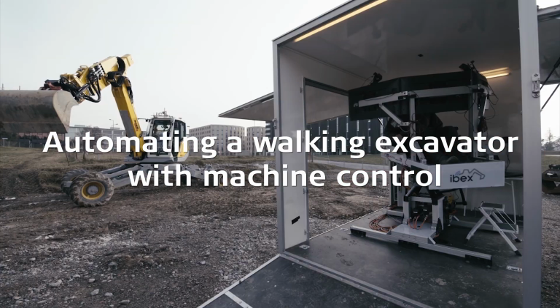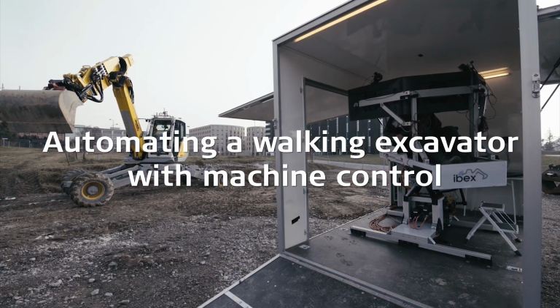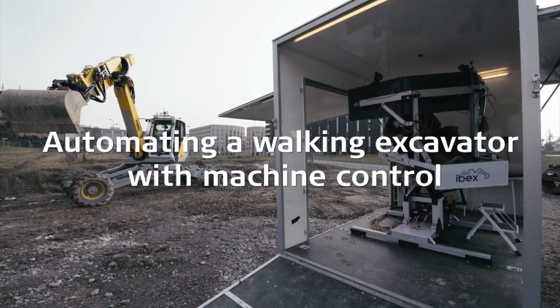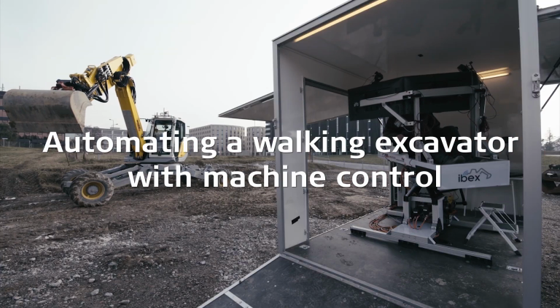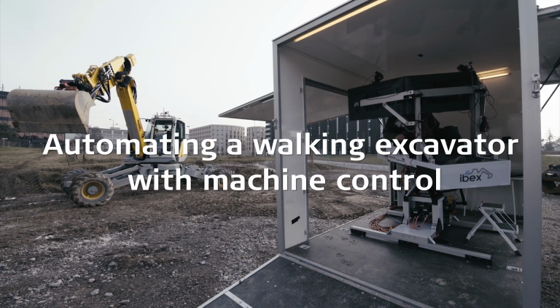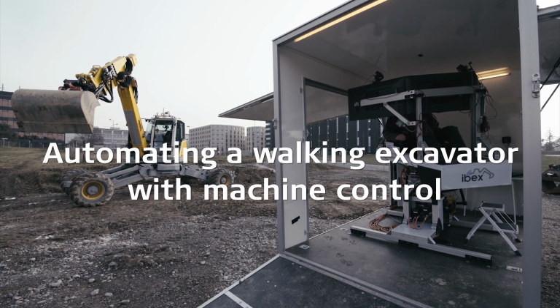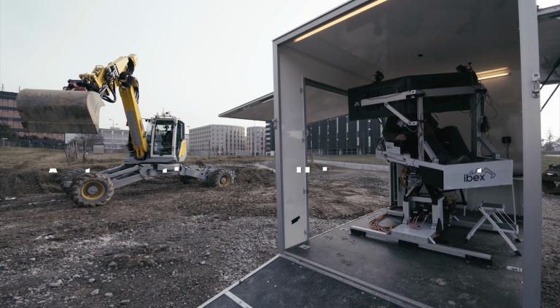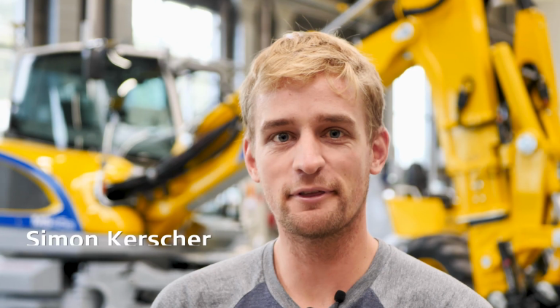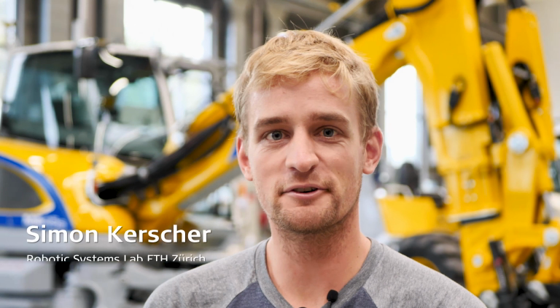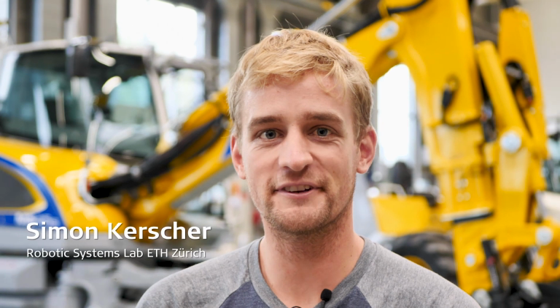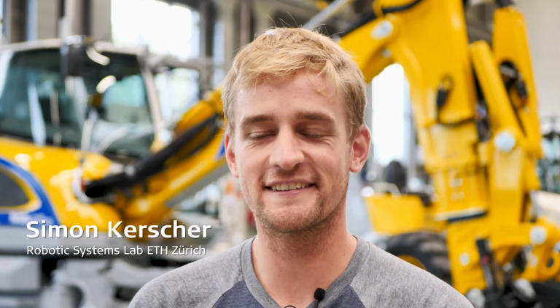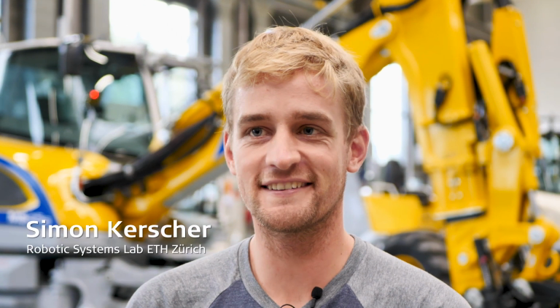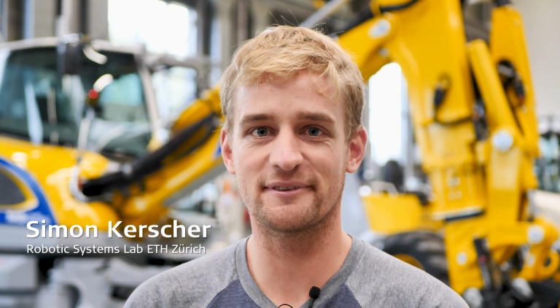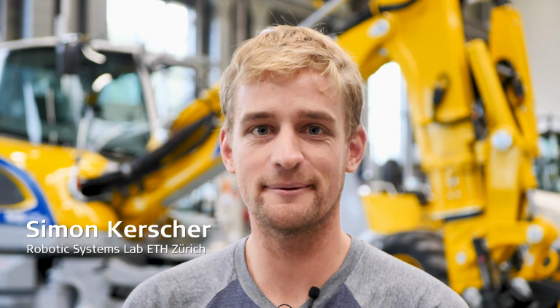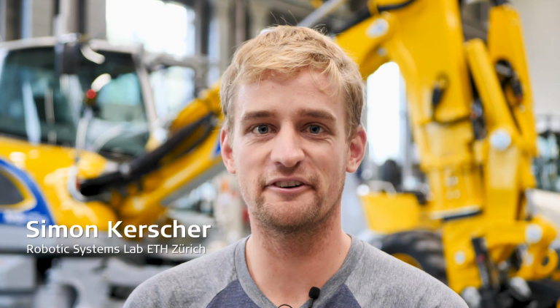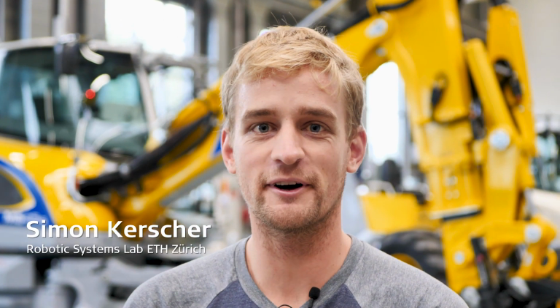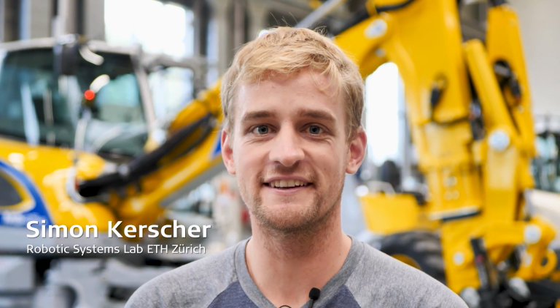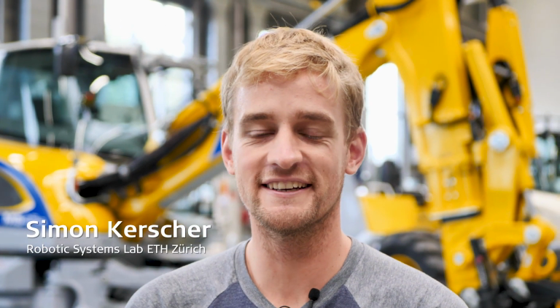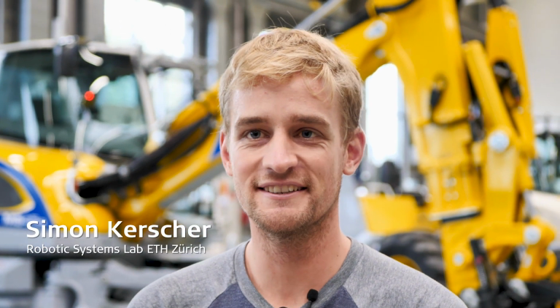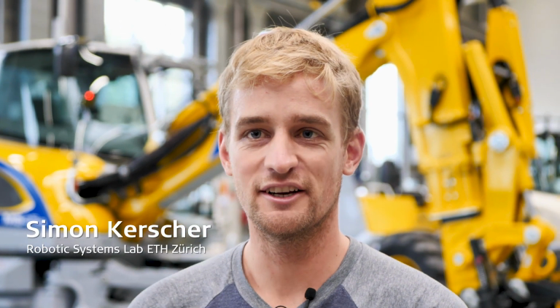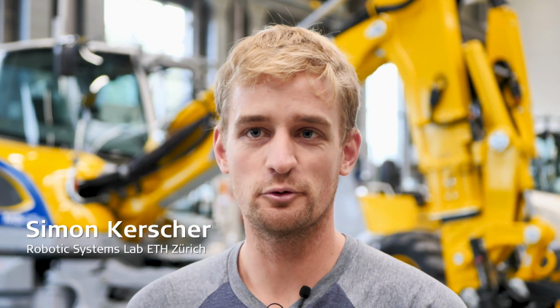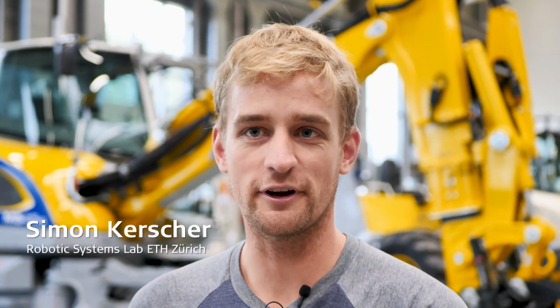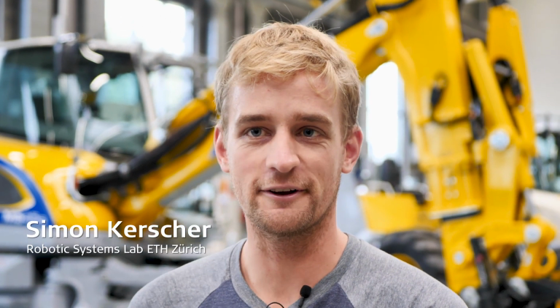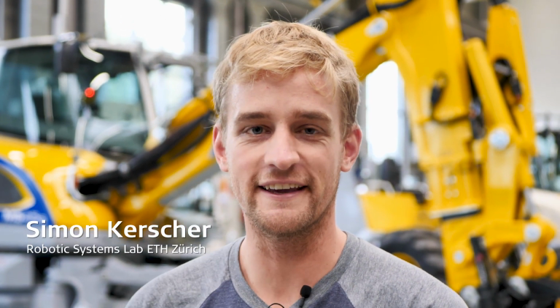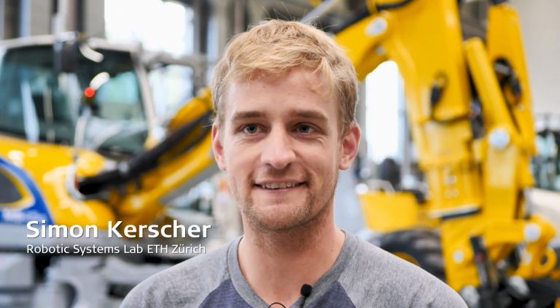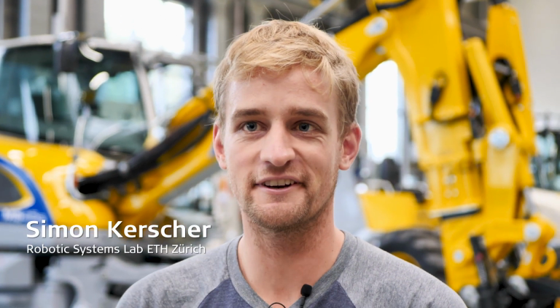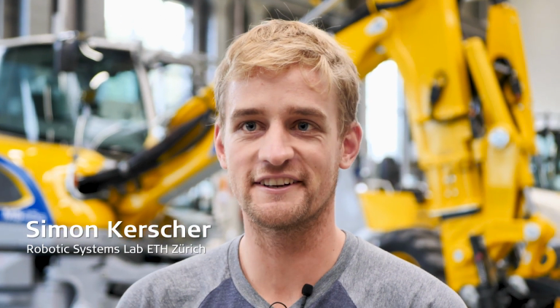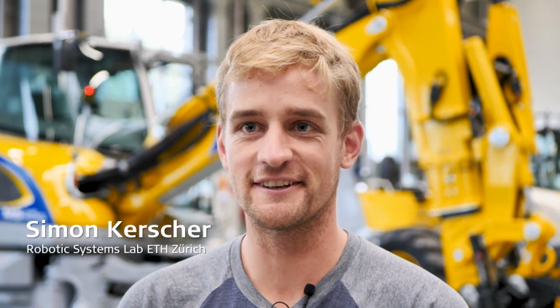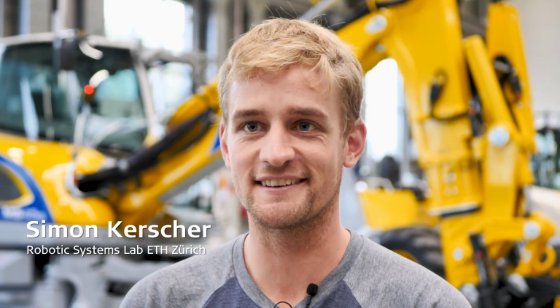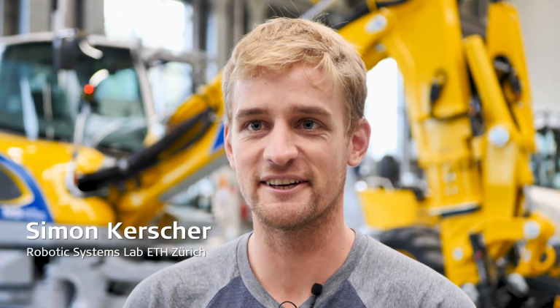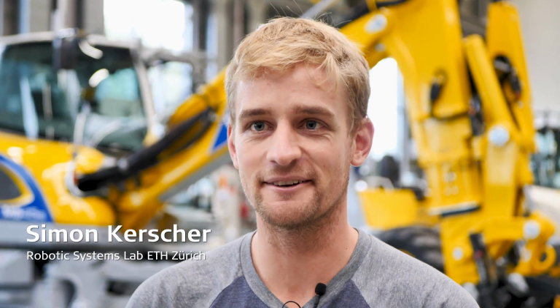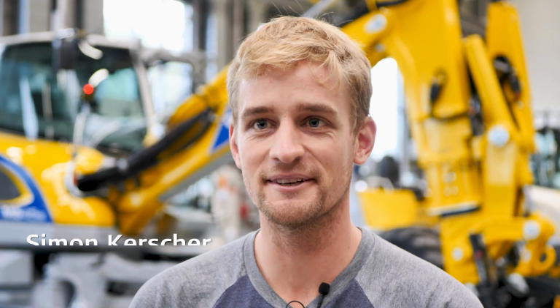I'm Simon and I've been with the Robotic Systems Lab for one year working on the excavator you can see behind me.